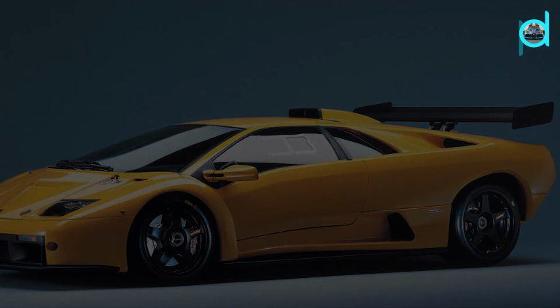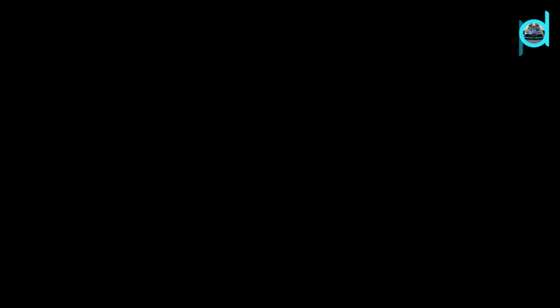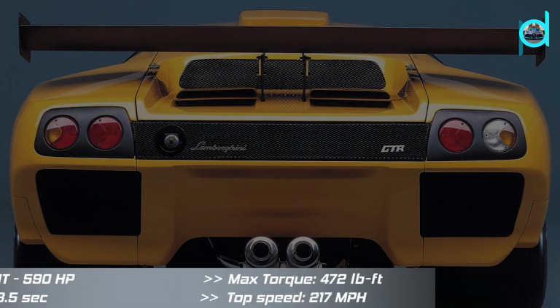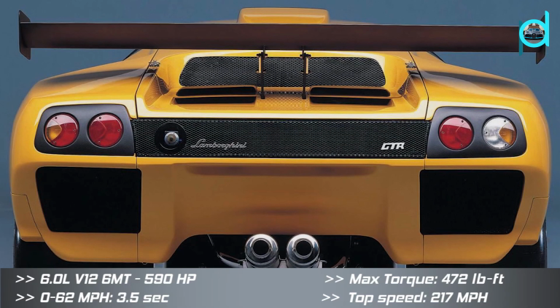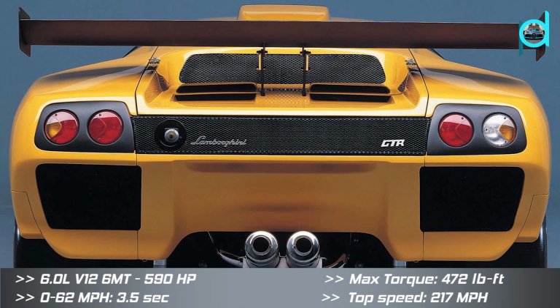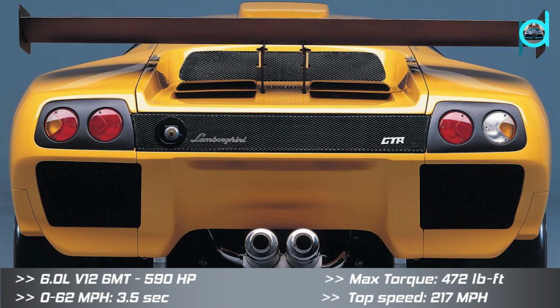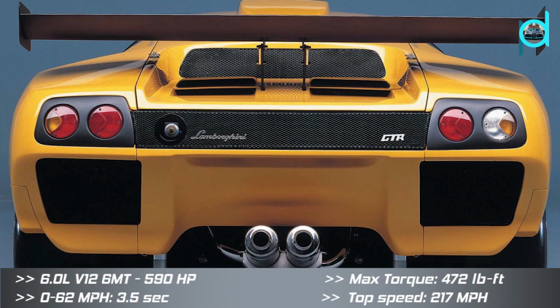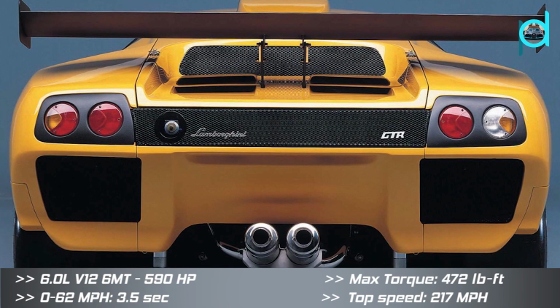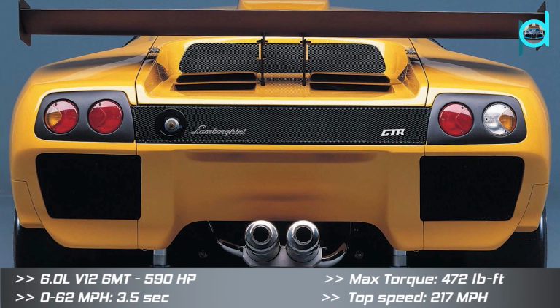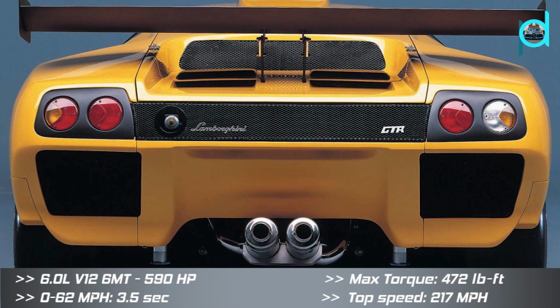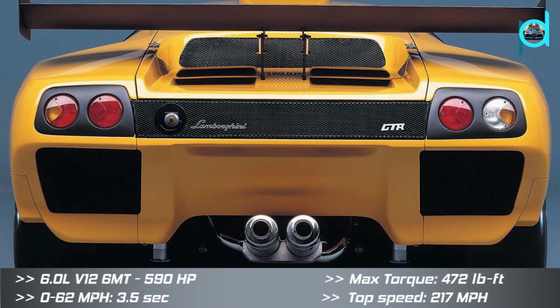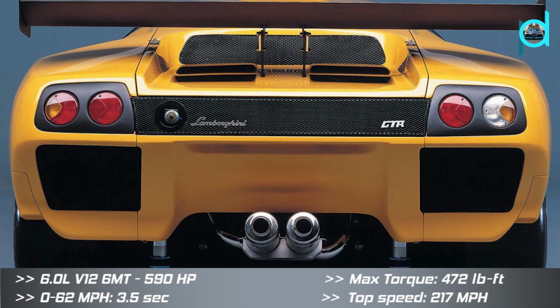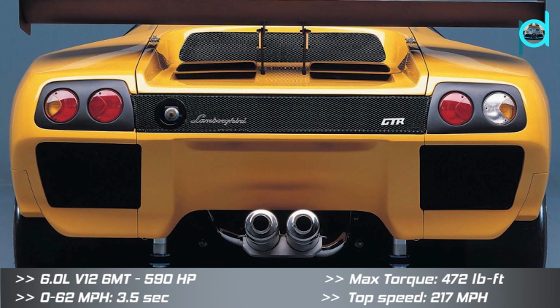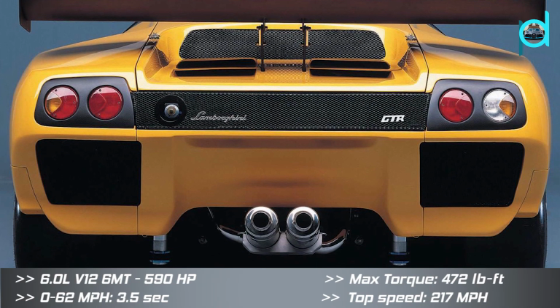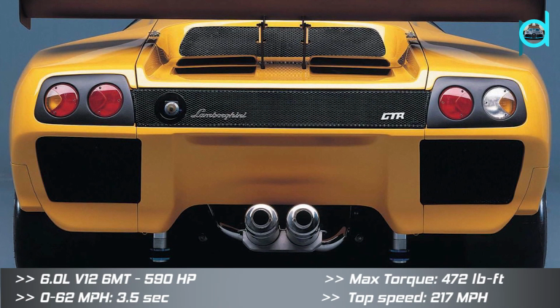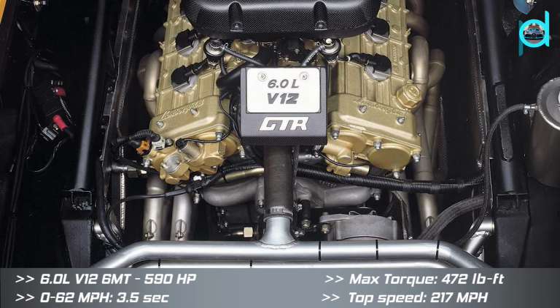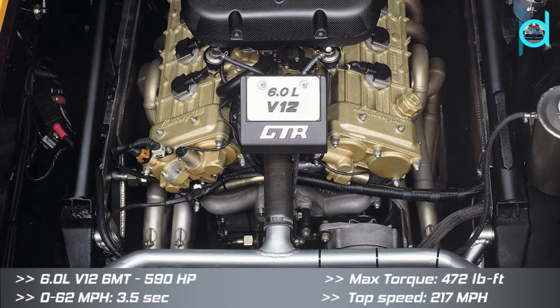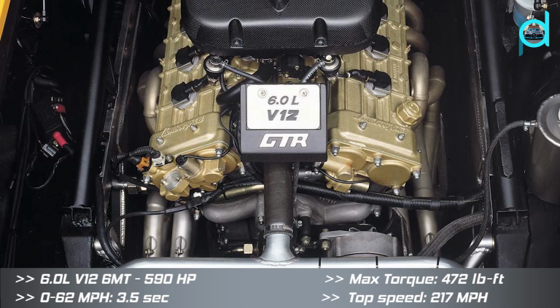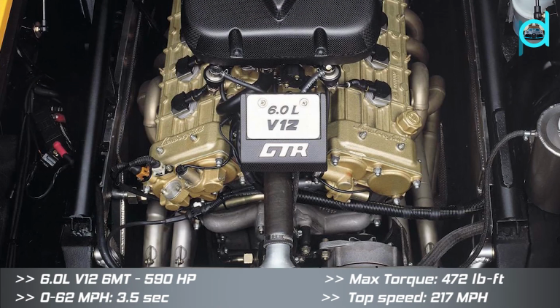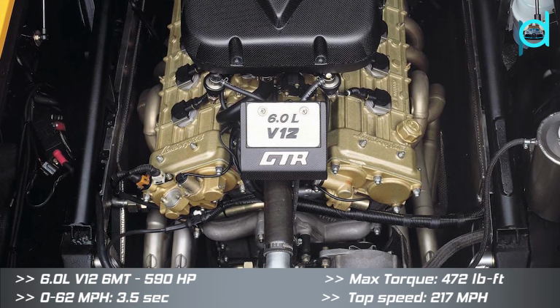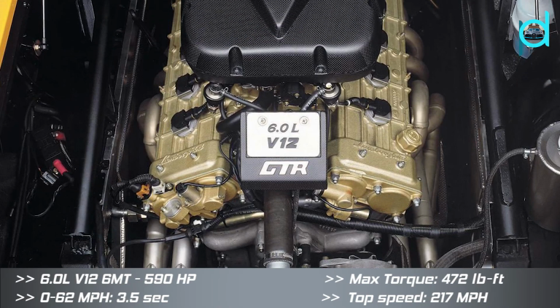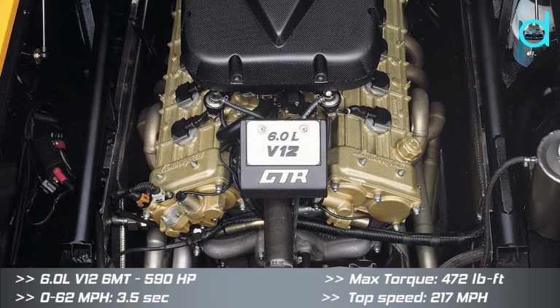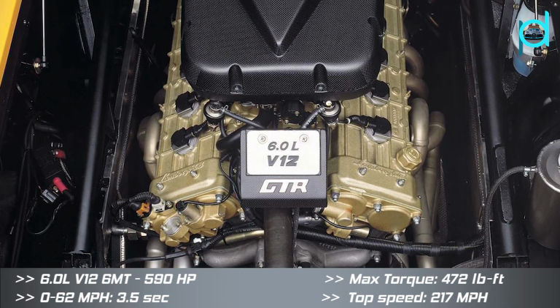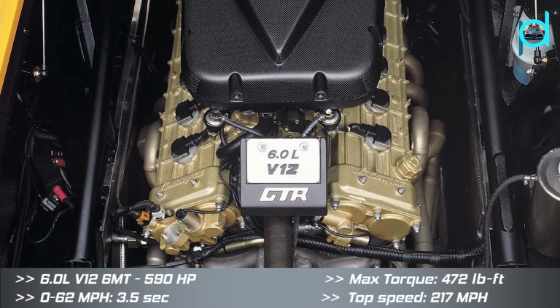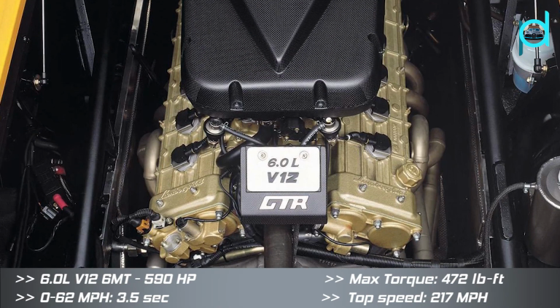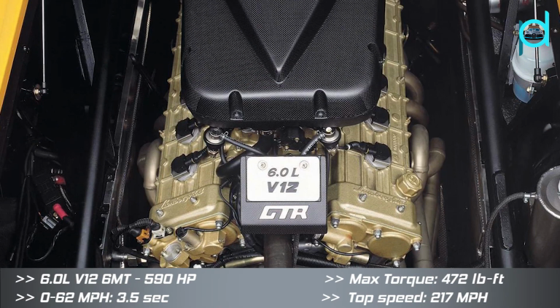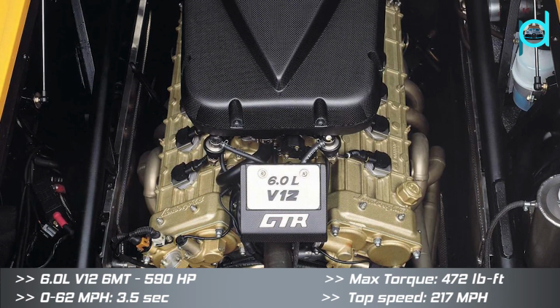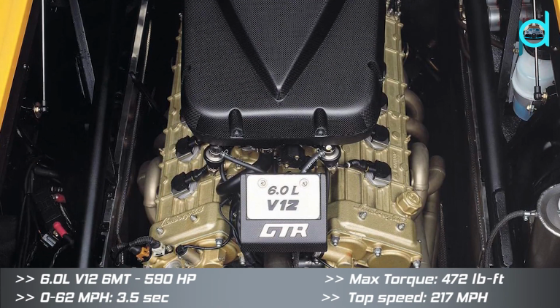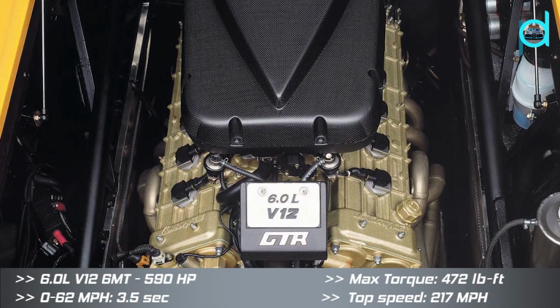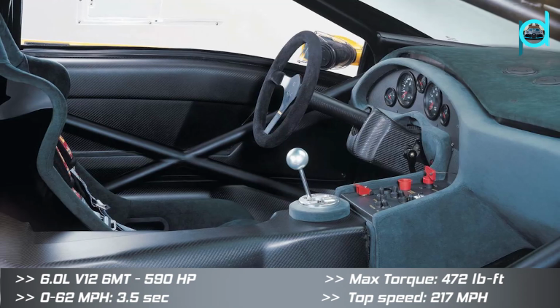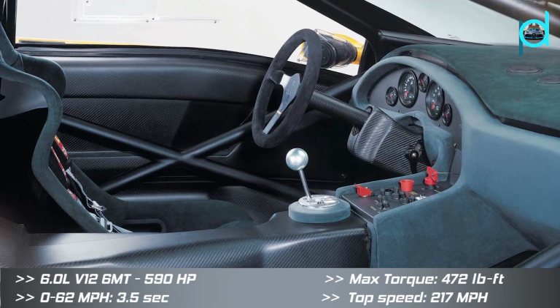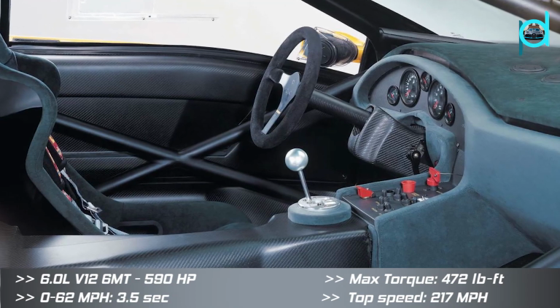The Lamborghini Diablo GTR was introduced at the 1999 Bologna Motor Show.